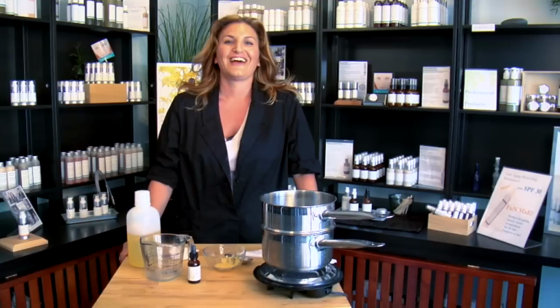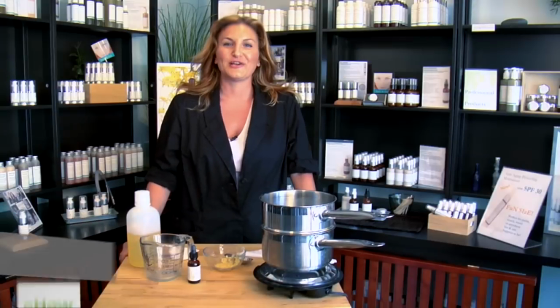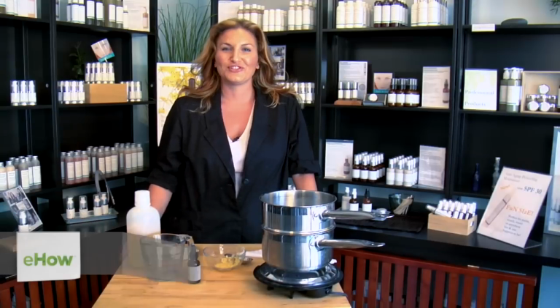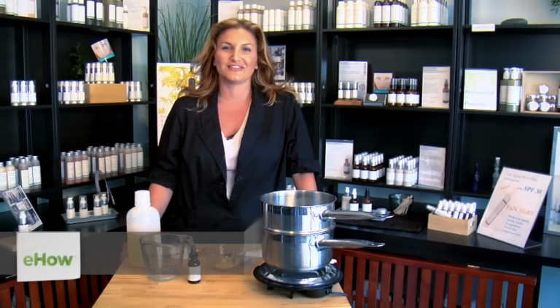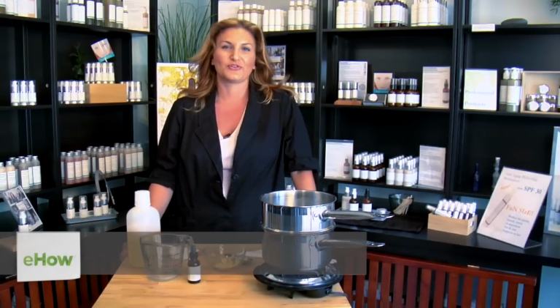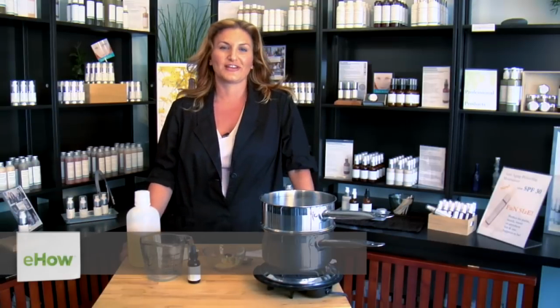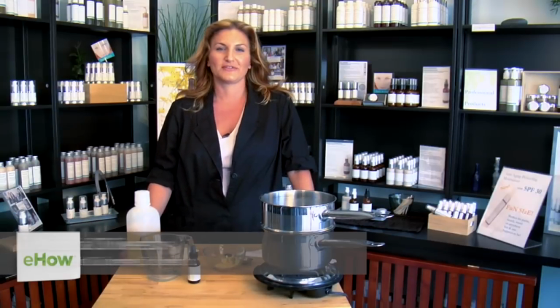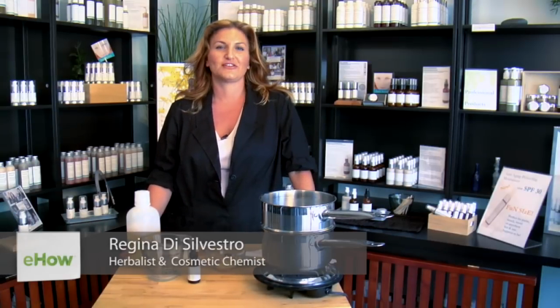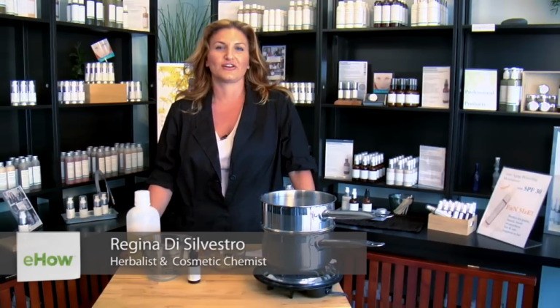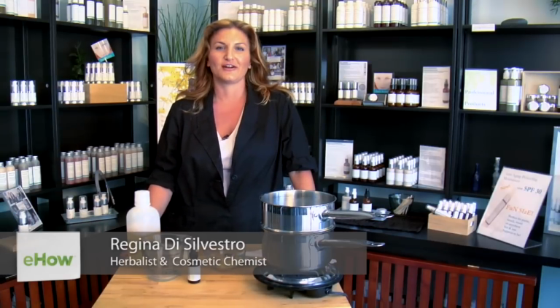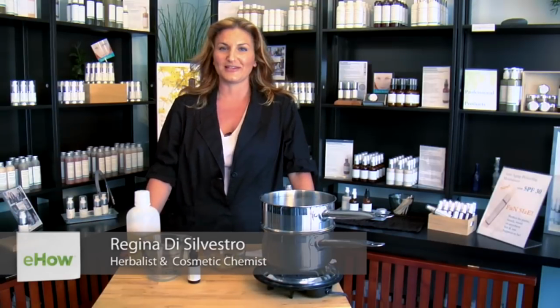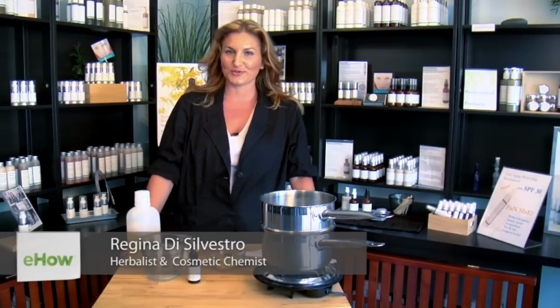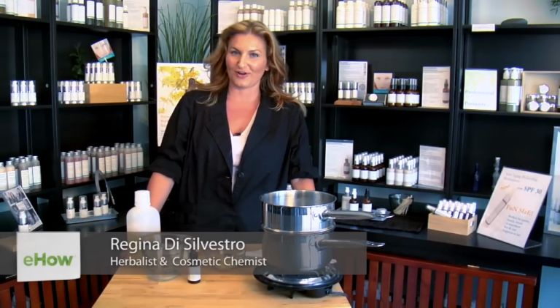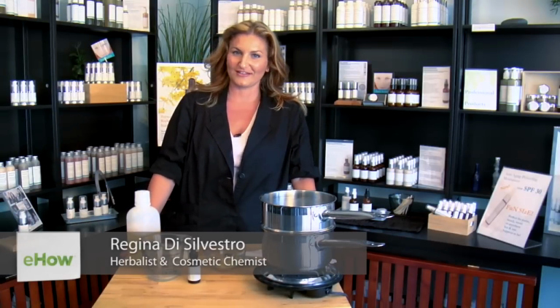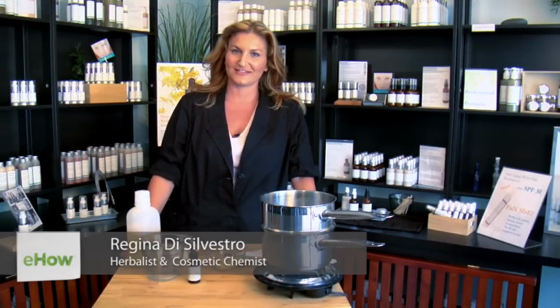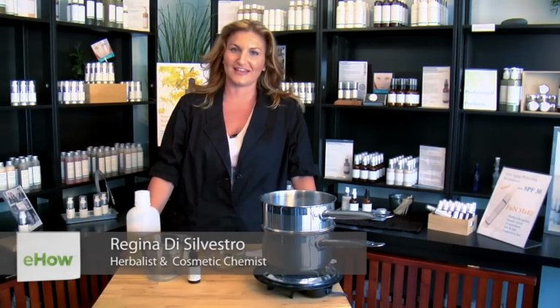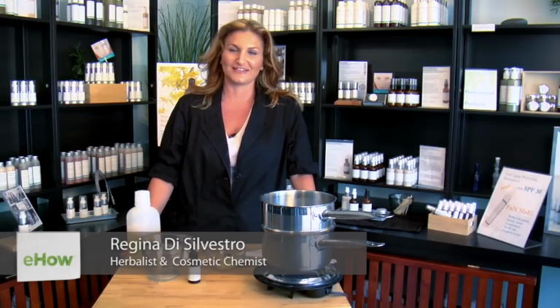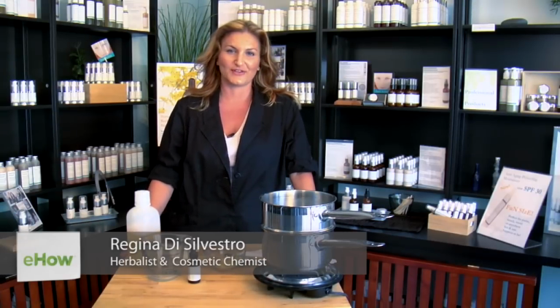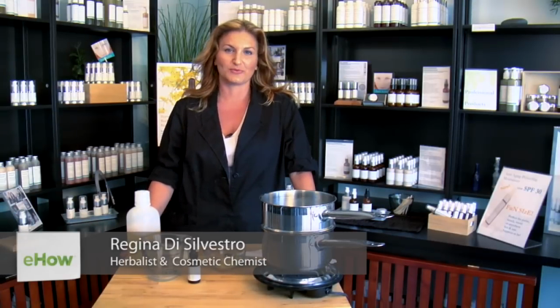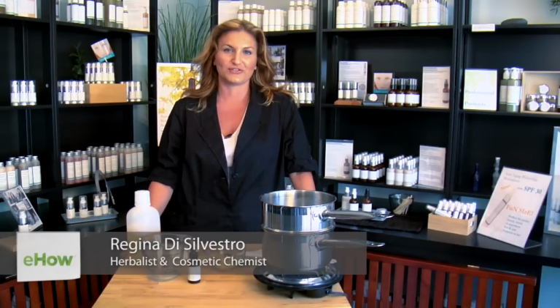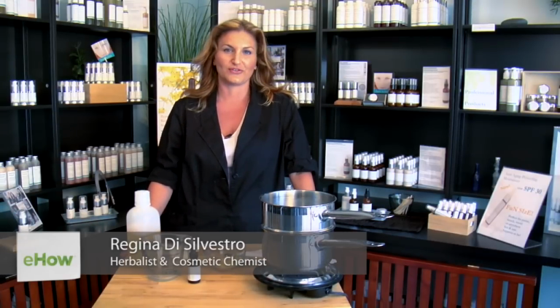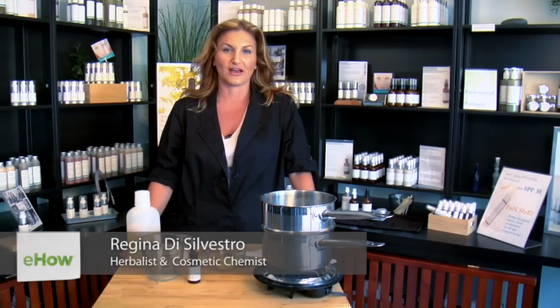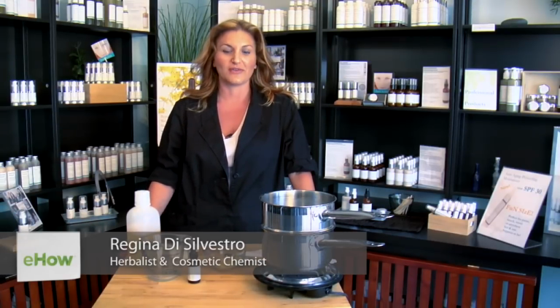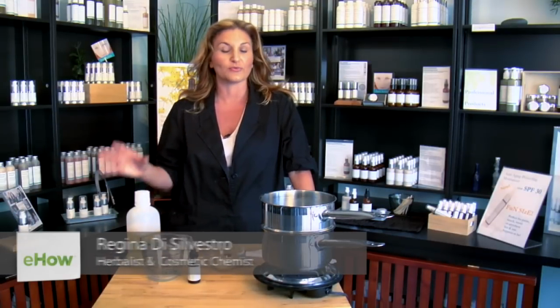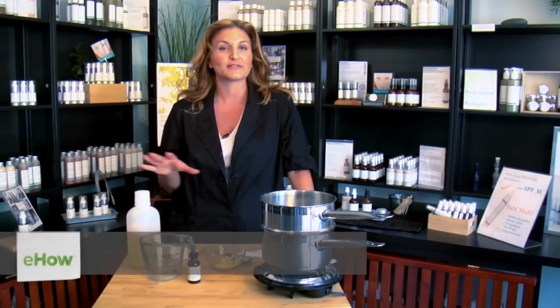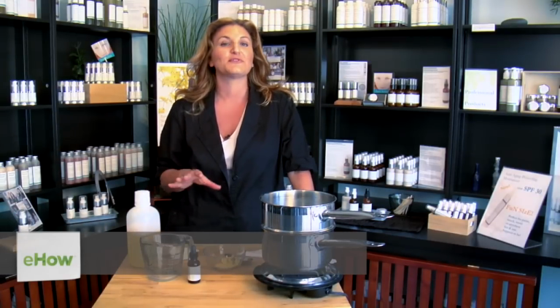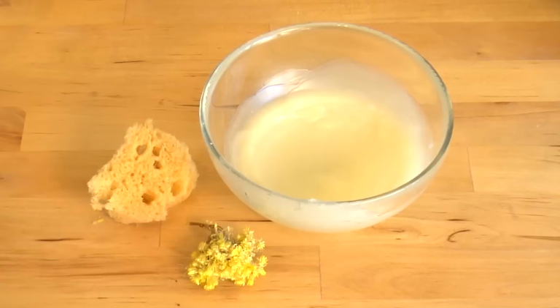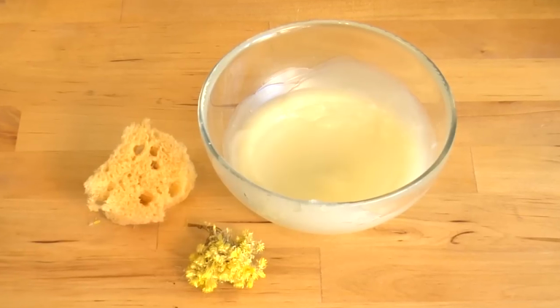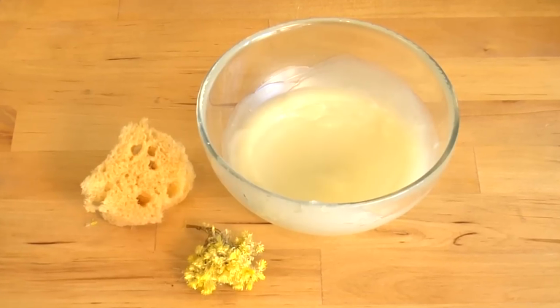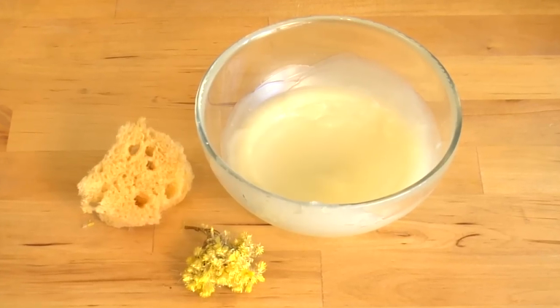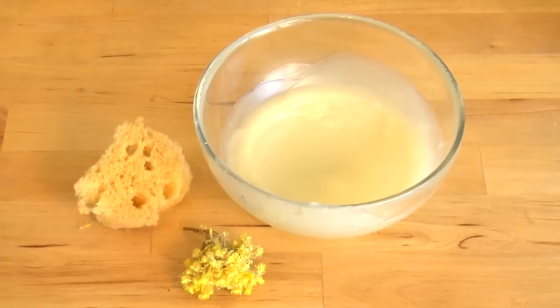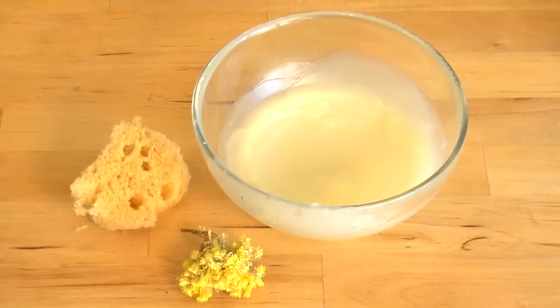Hi, I'm Regina, owner and chemist here at RD Alchemy Natural Products, and in this video I'm going to be showing you how to make a recipe for a beeswax face cream.